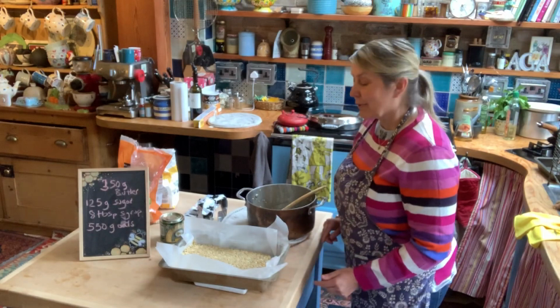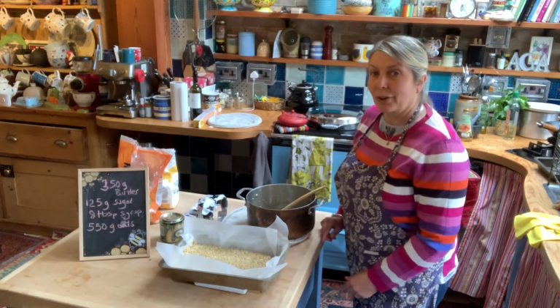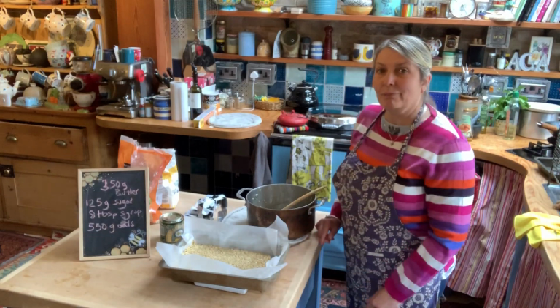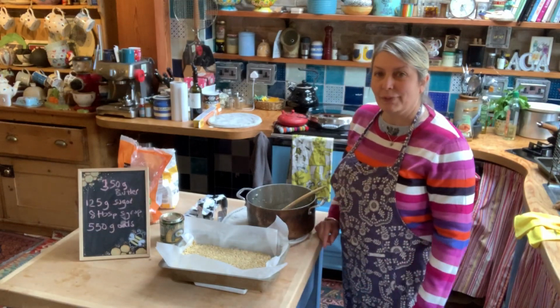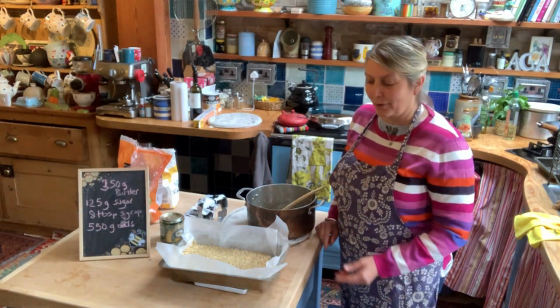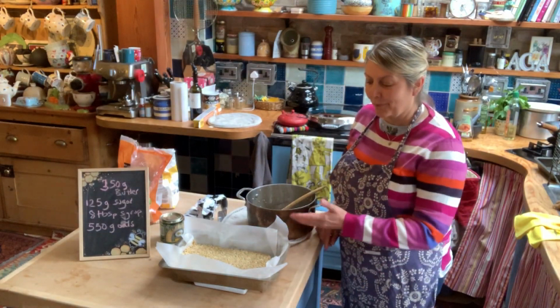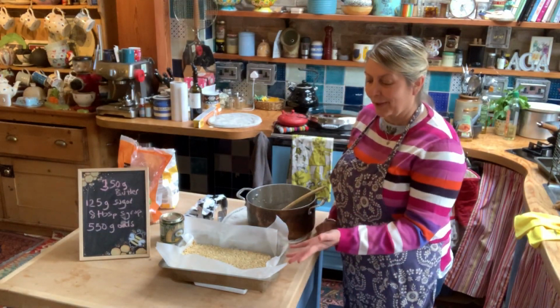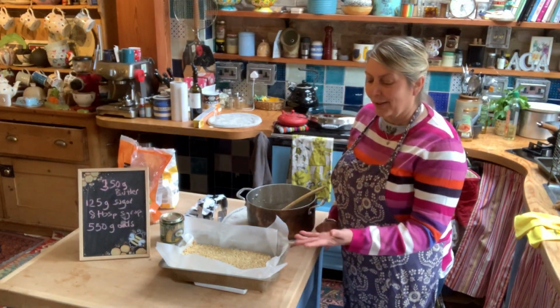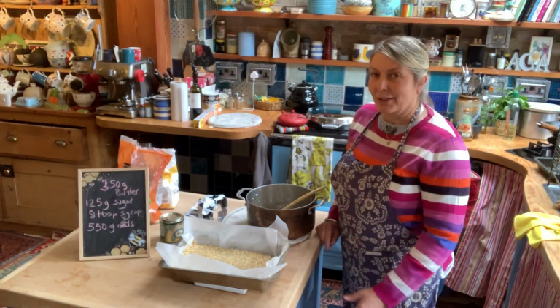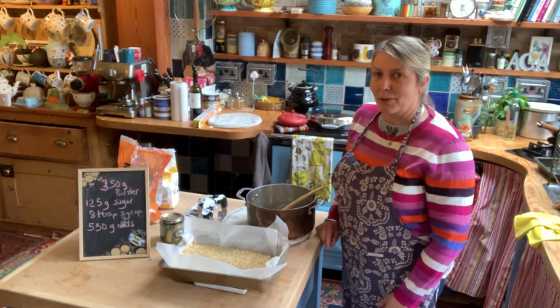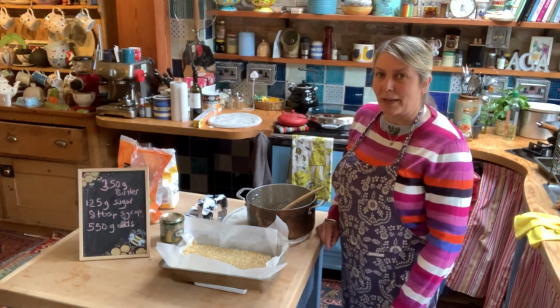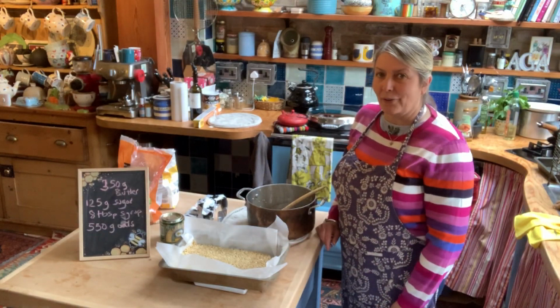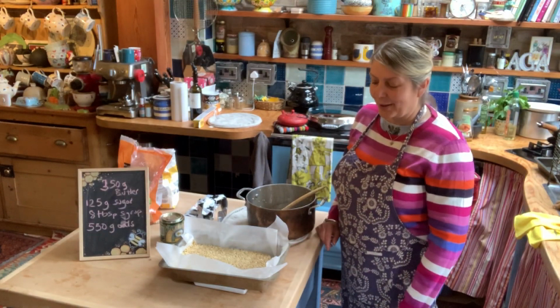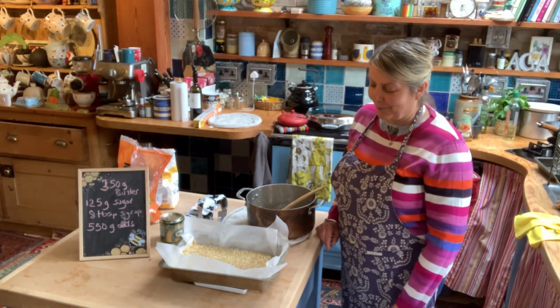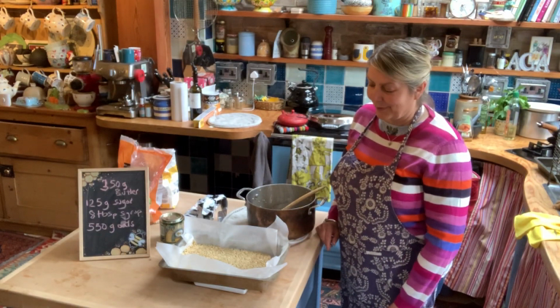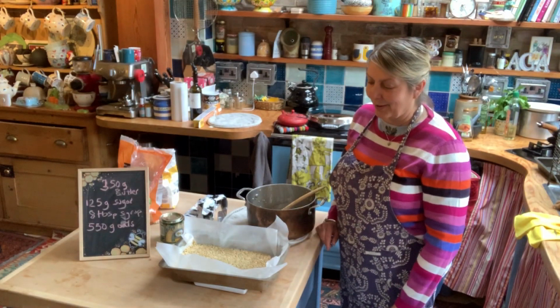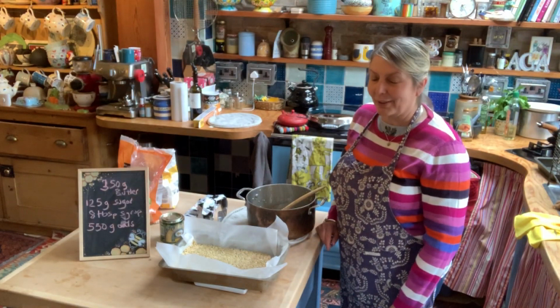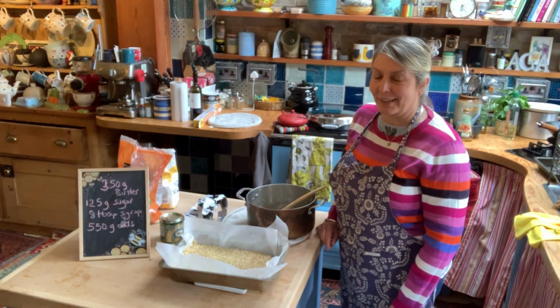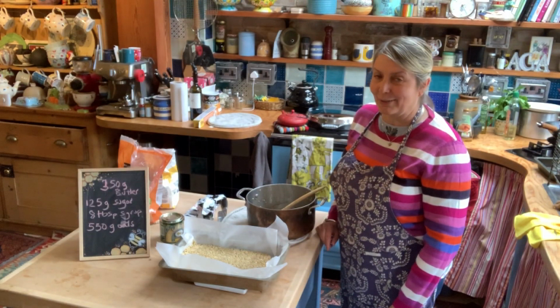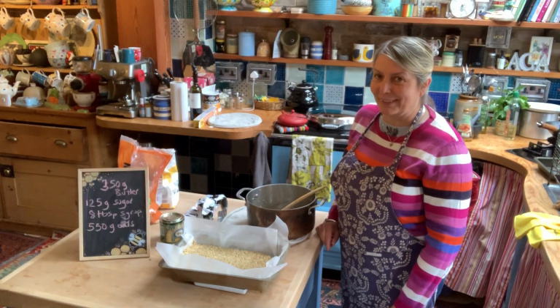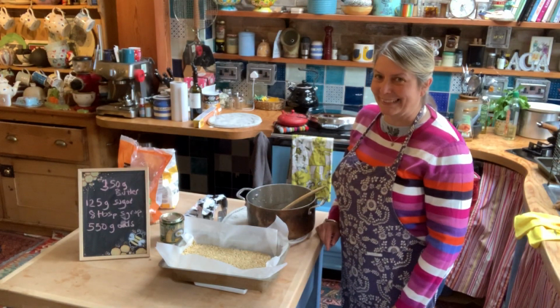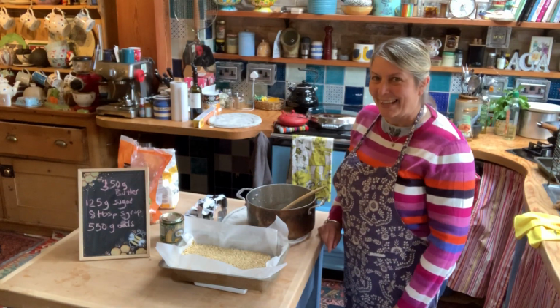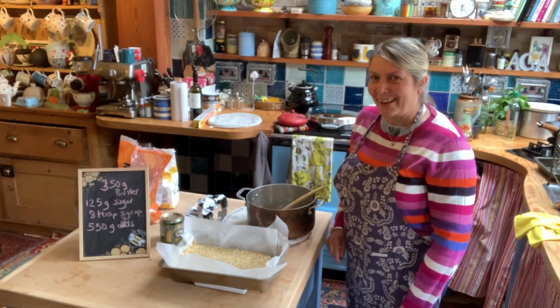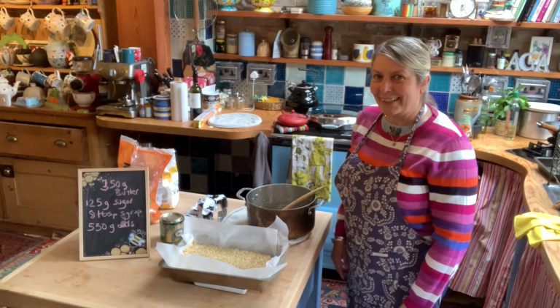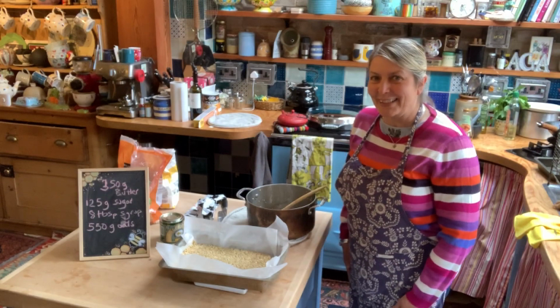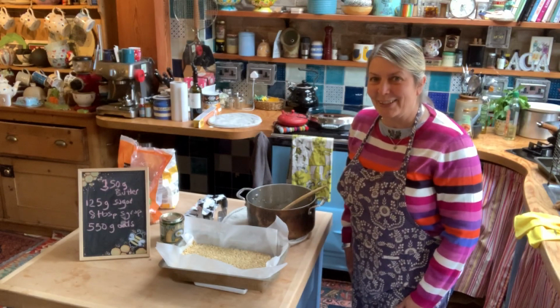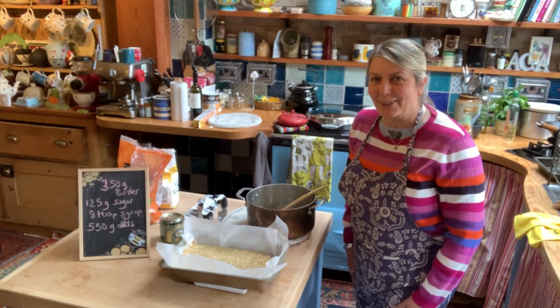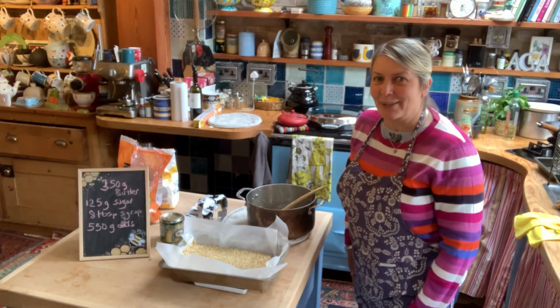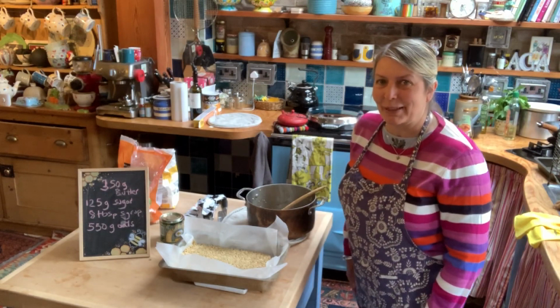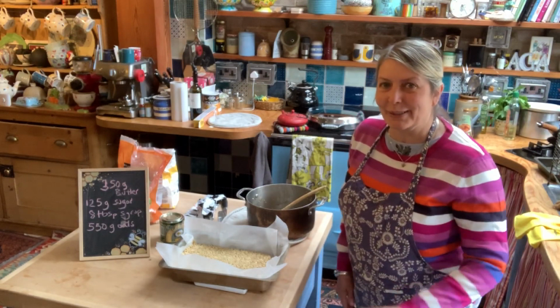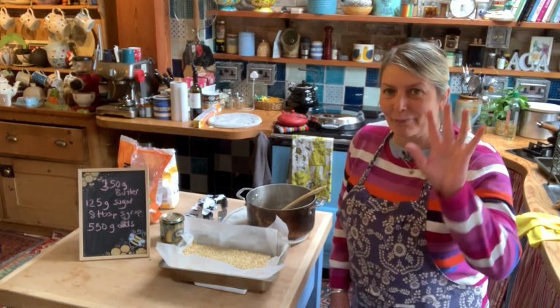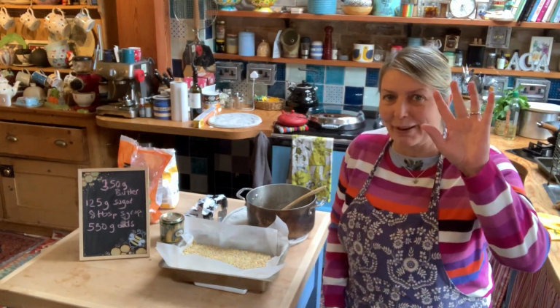So there you are — a semi-healthy cake. Okay then, see you soon, Dakin Bakers. Bye.